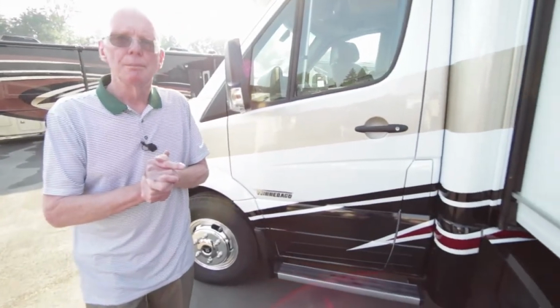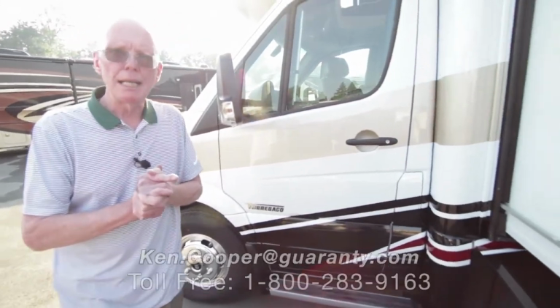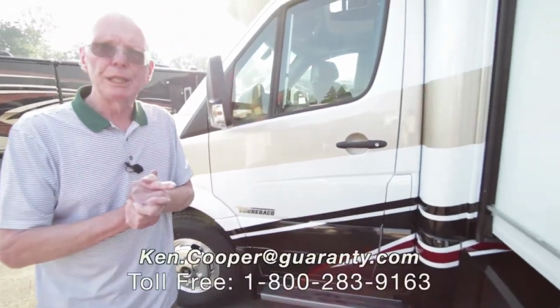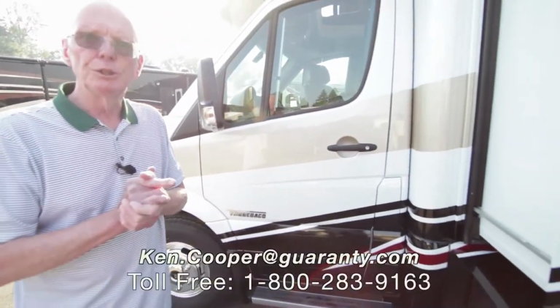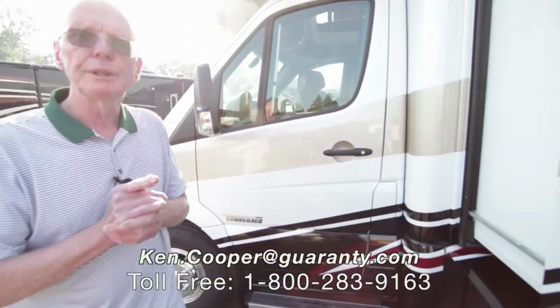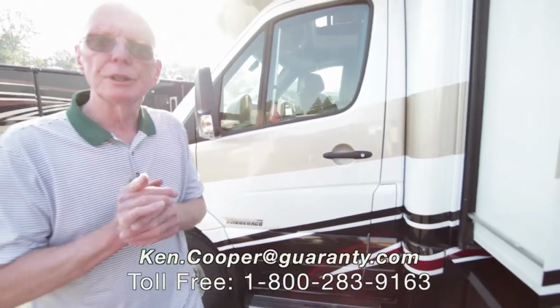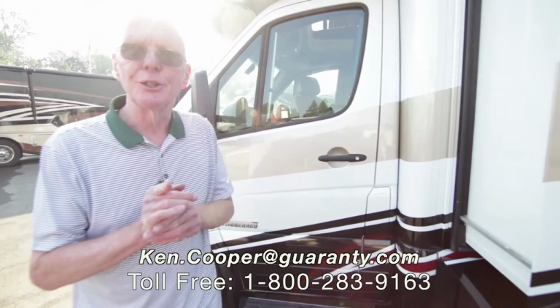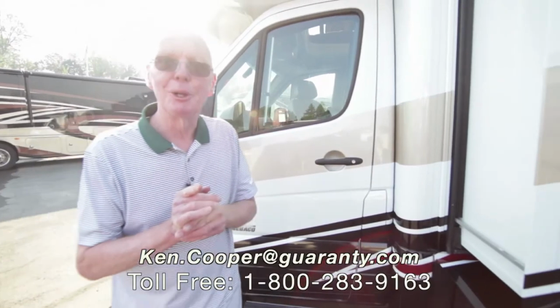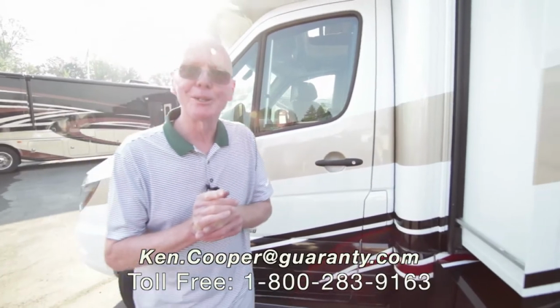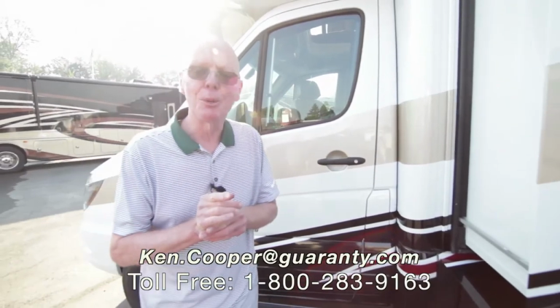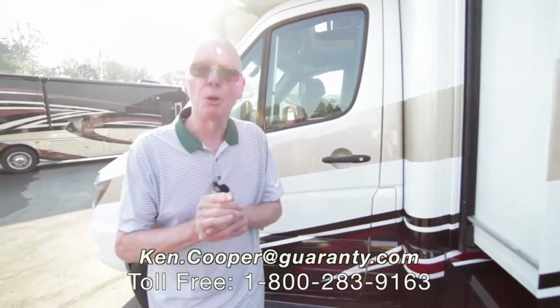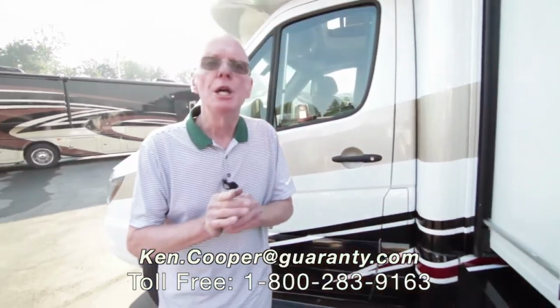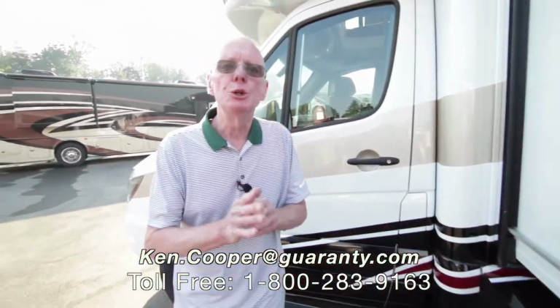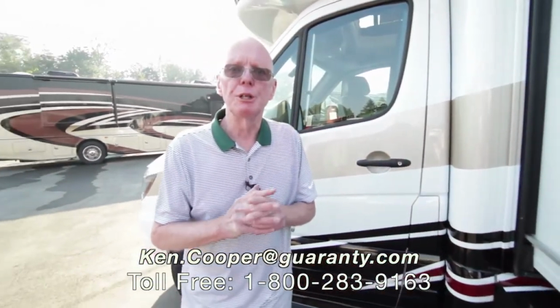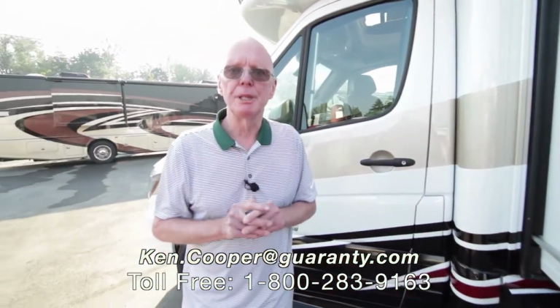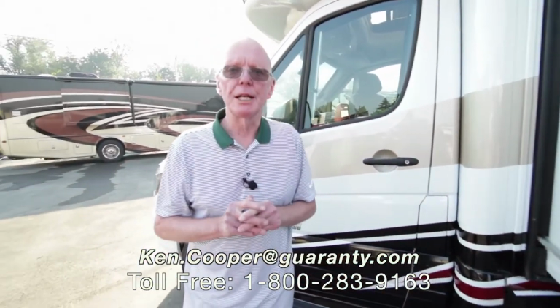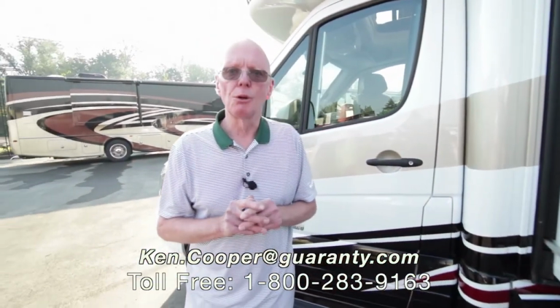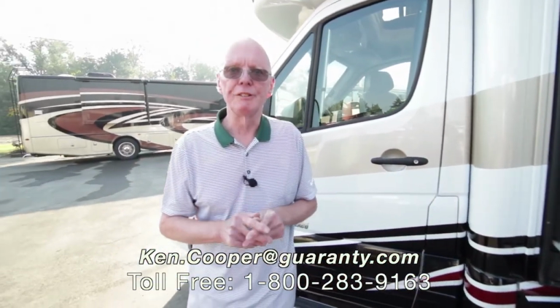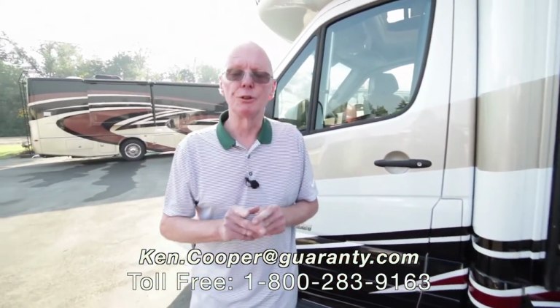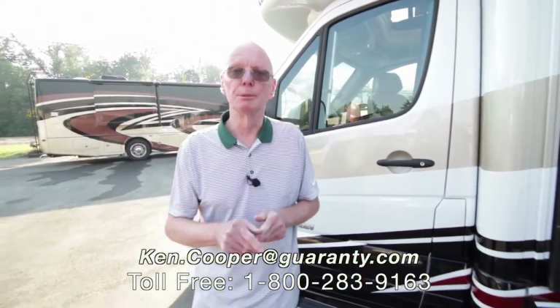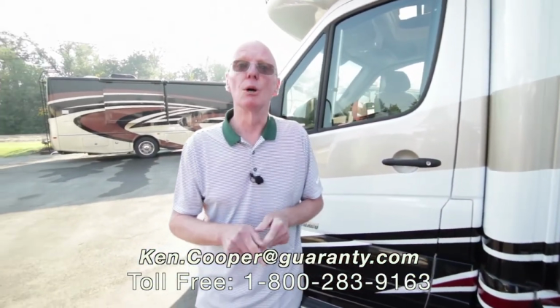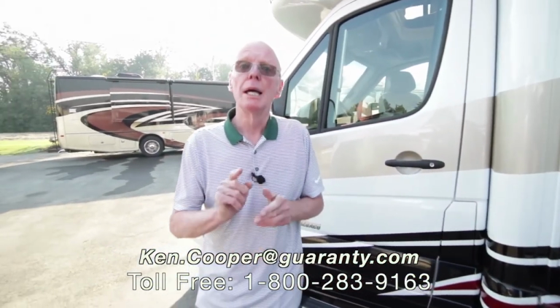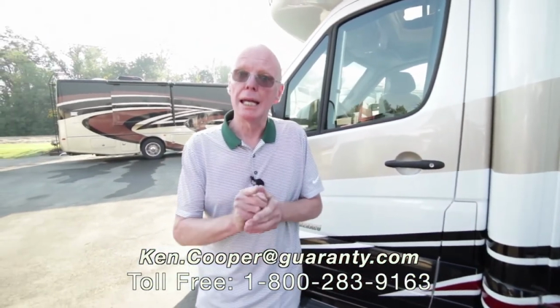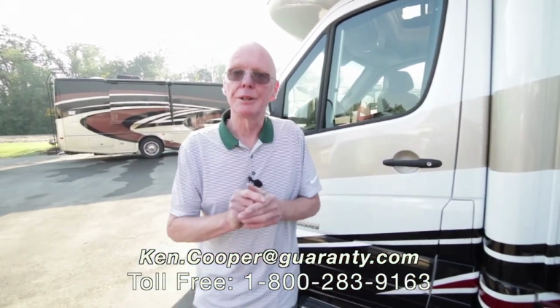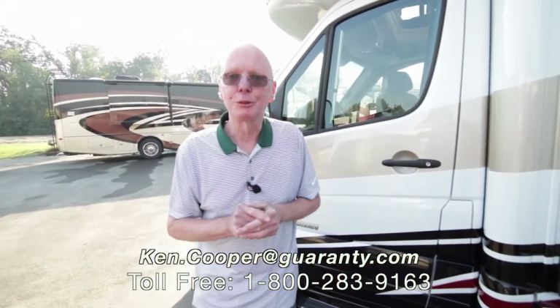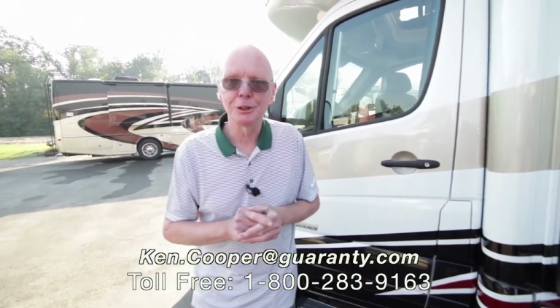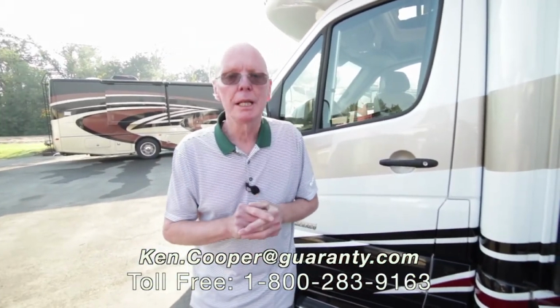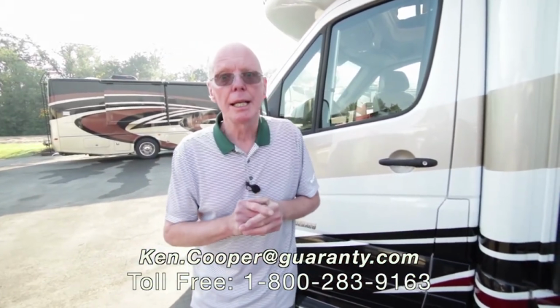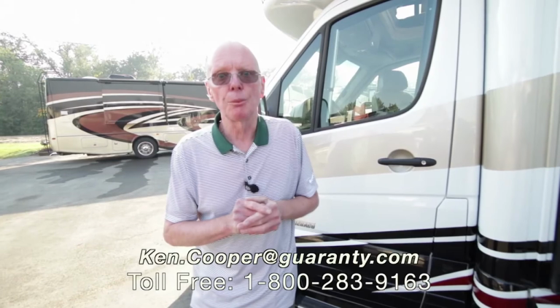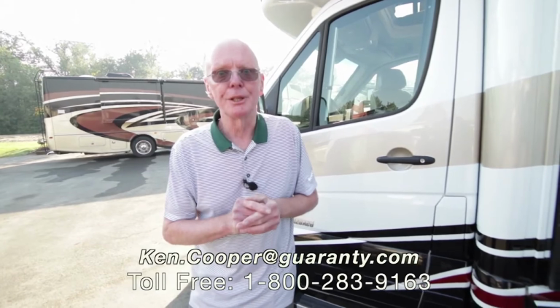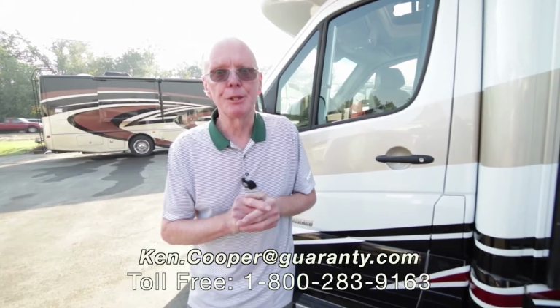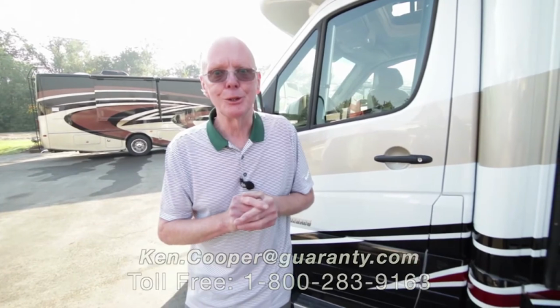My name's Ken Cooper. If you'd like to know more about this motorhome, you can reach me at that toll-free phone number below. Thanks for watching, and I hope to hear from you soon.